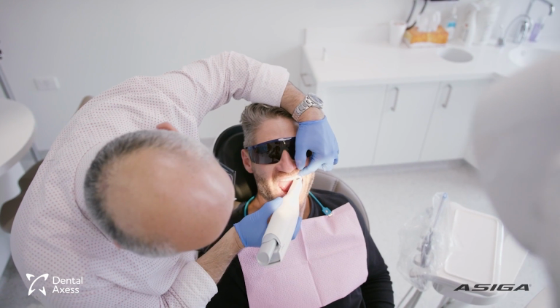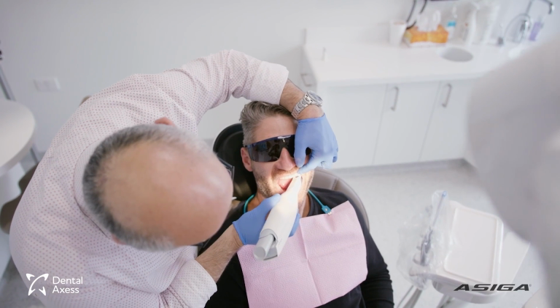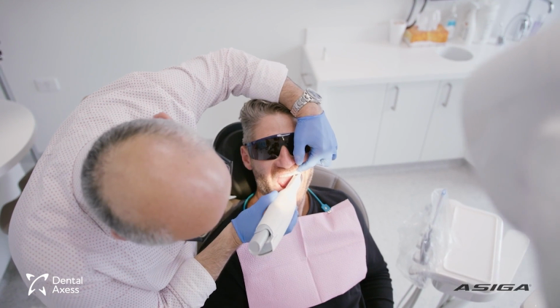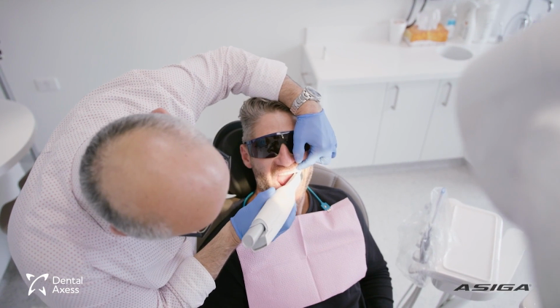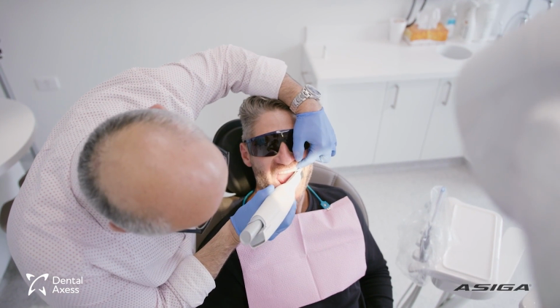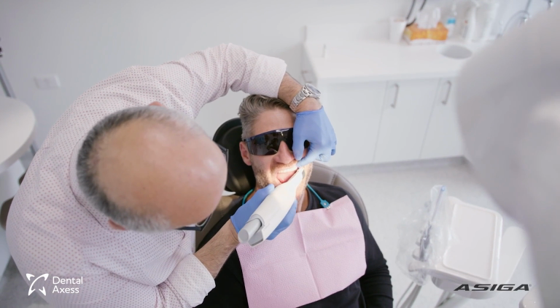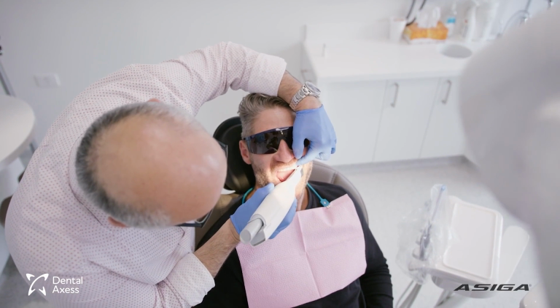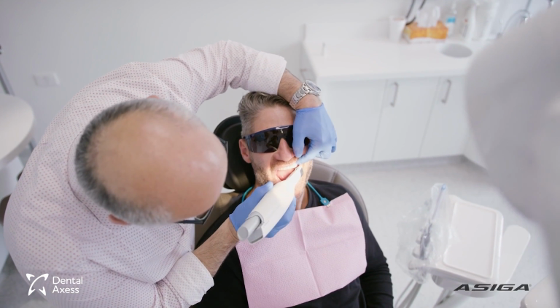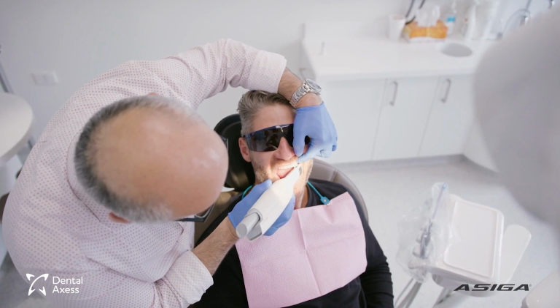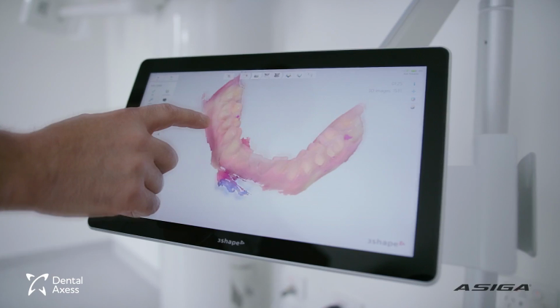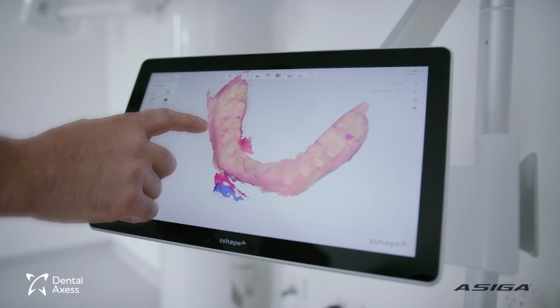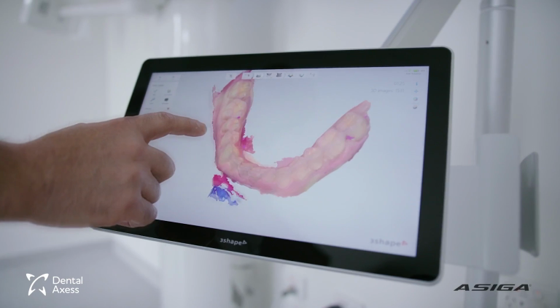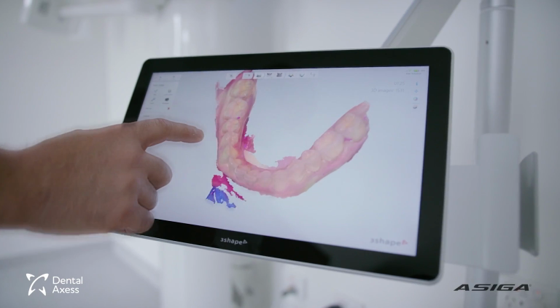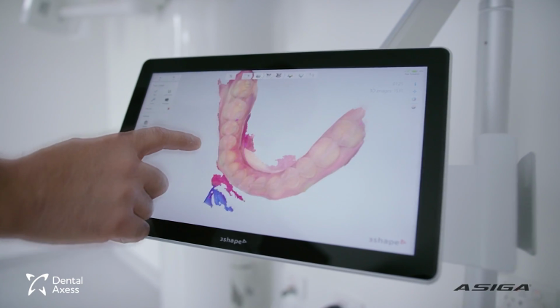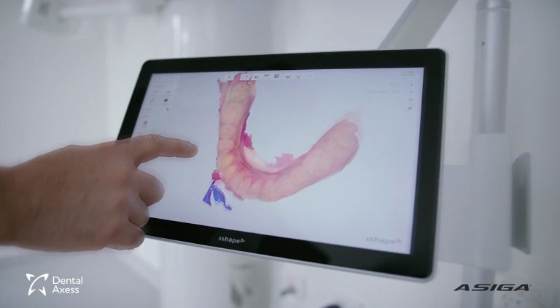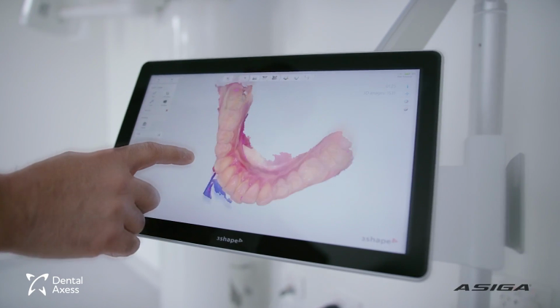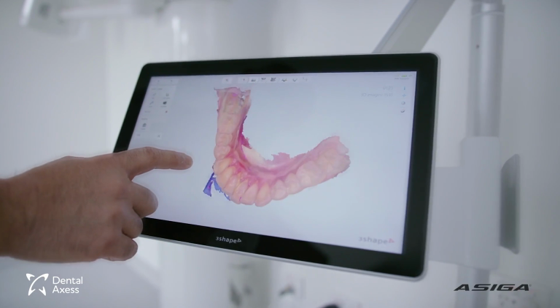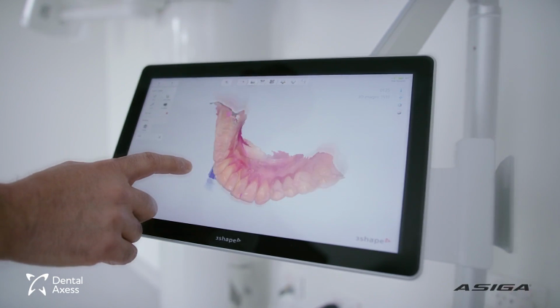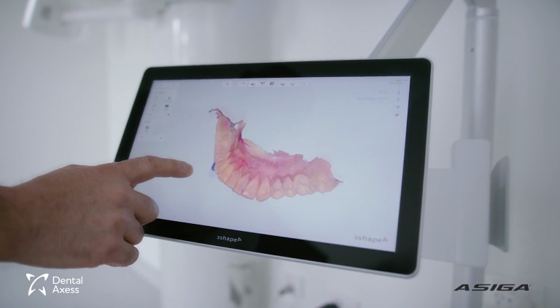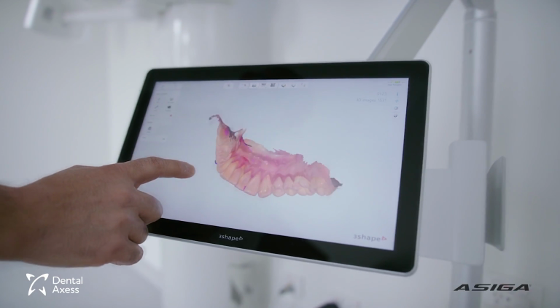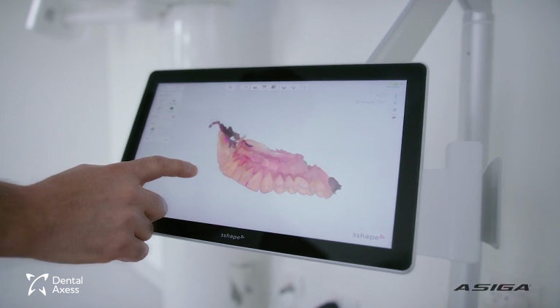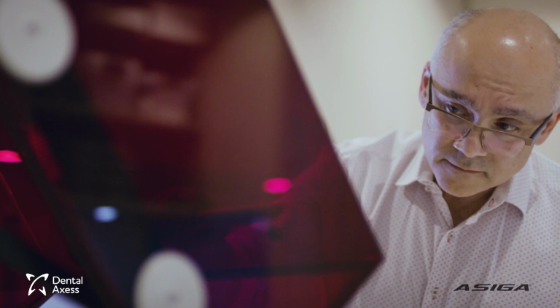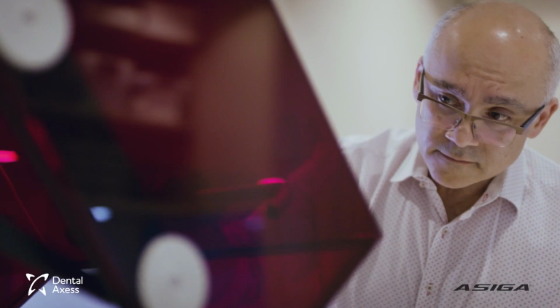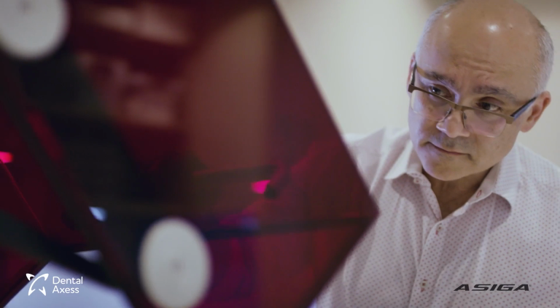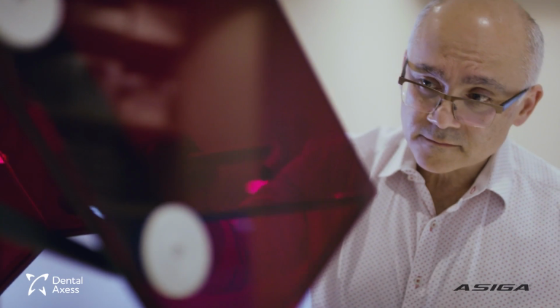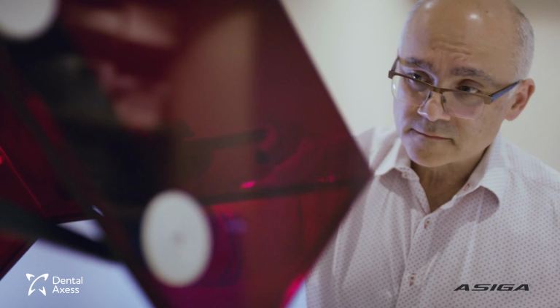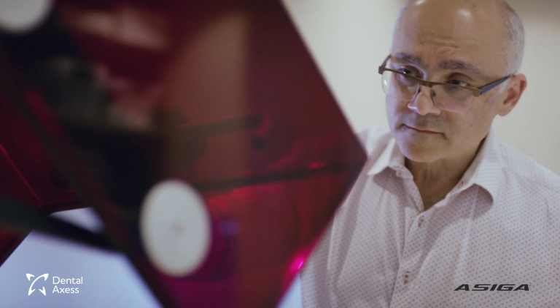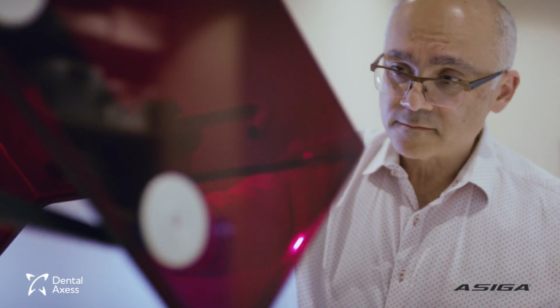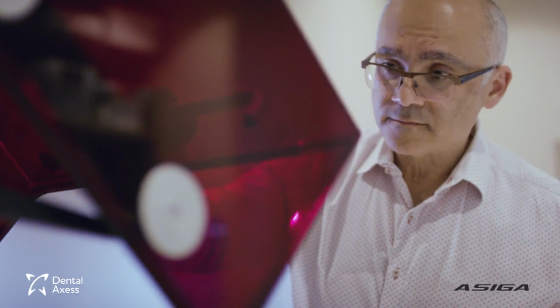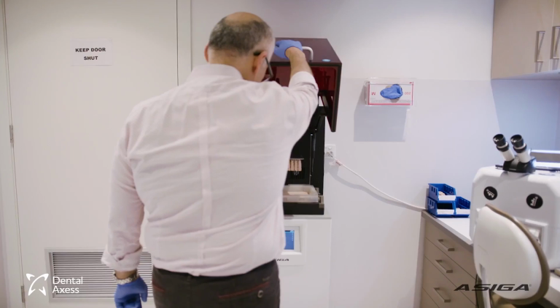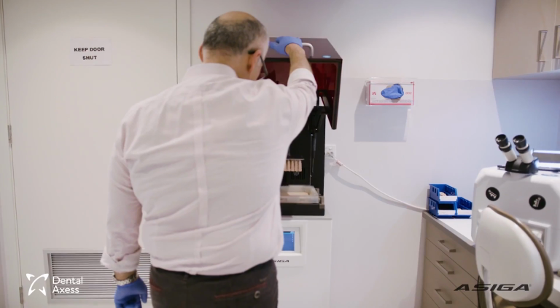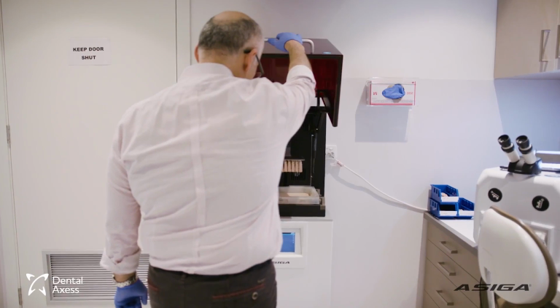It is so much quicker to do it in-house. I can actually prepare it on the day that the patient comes in.